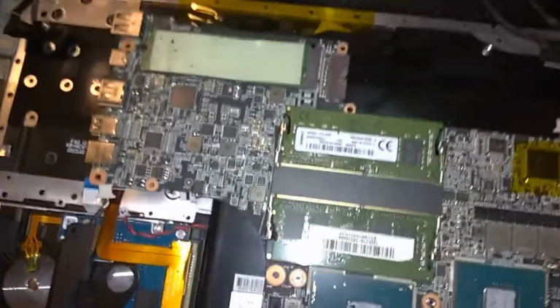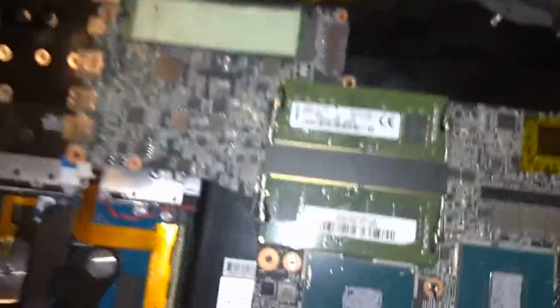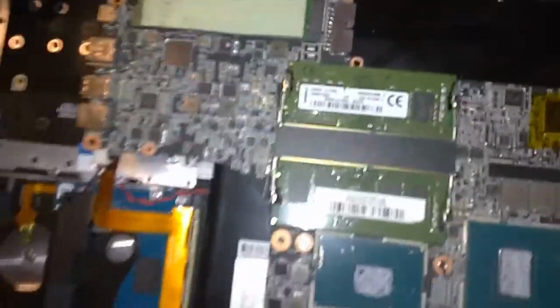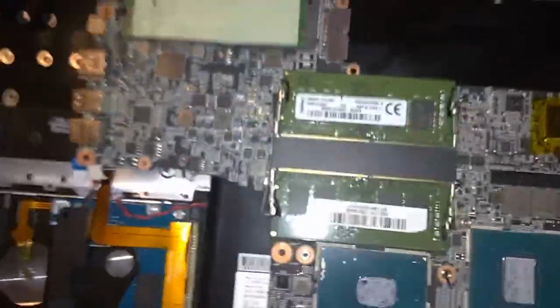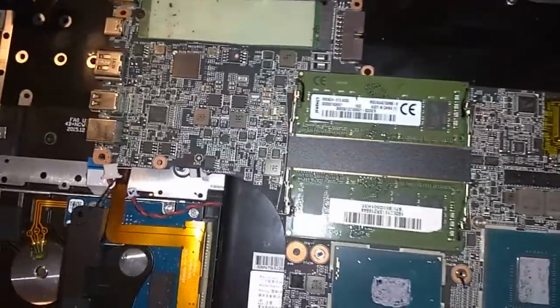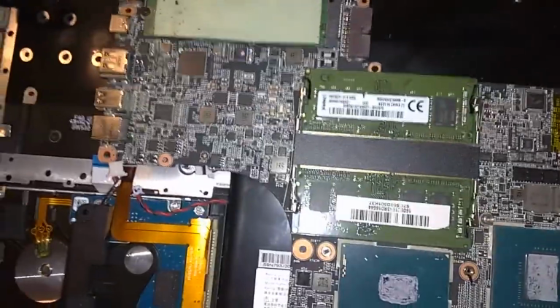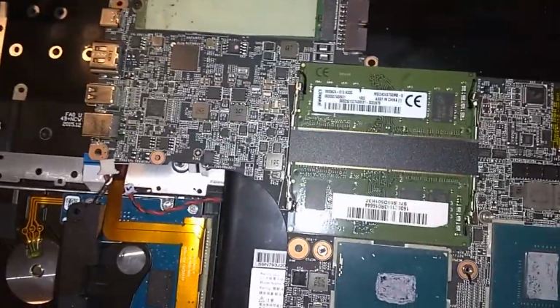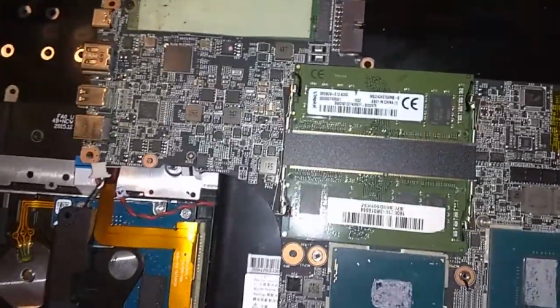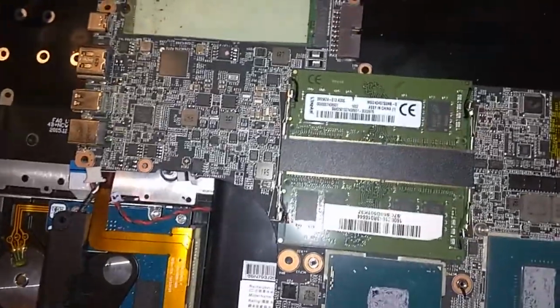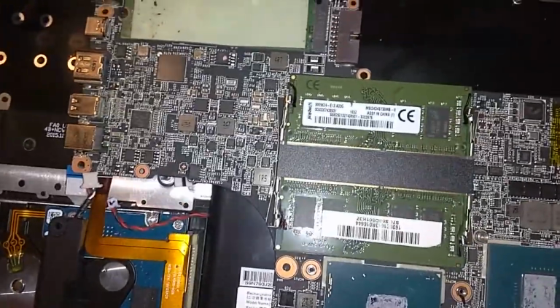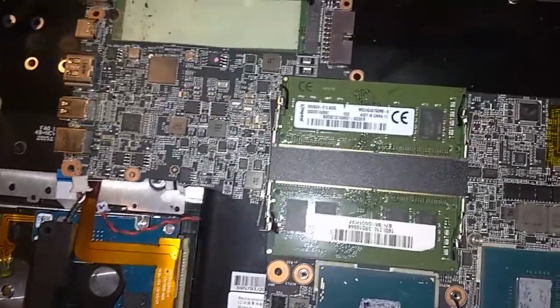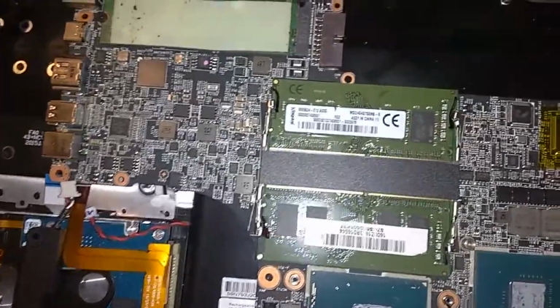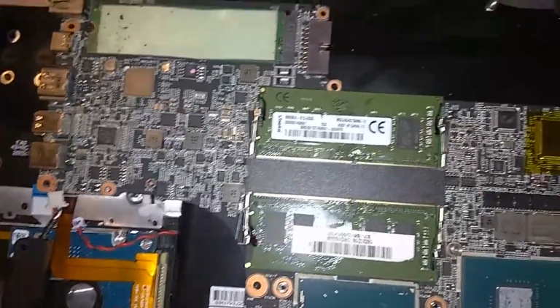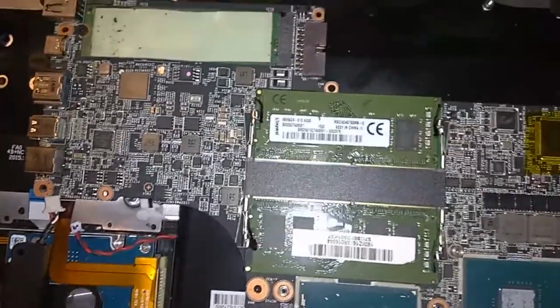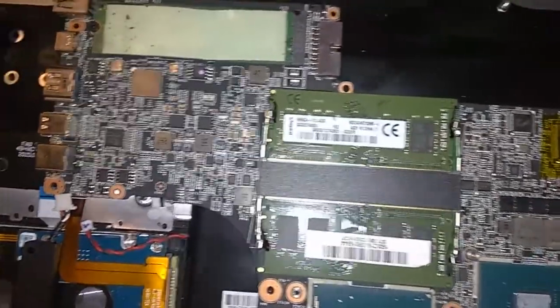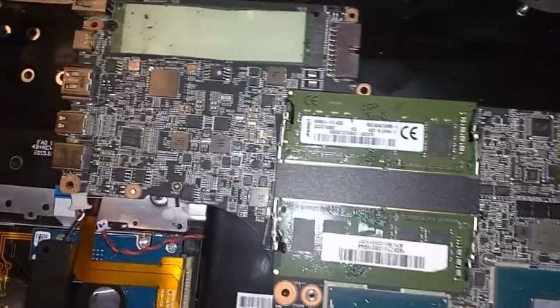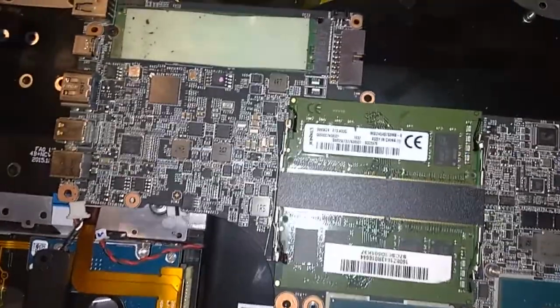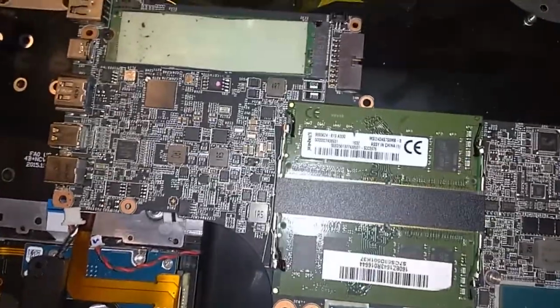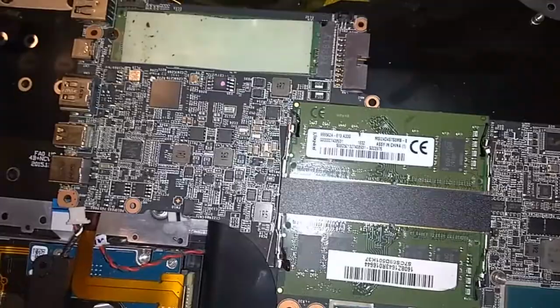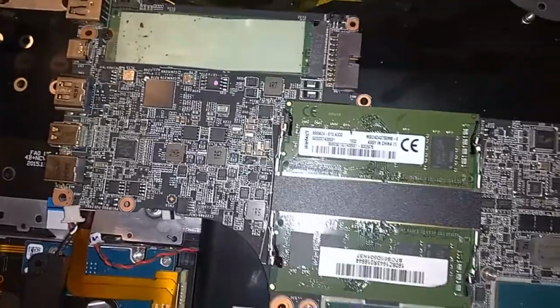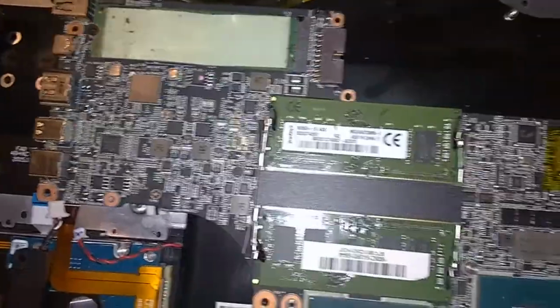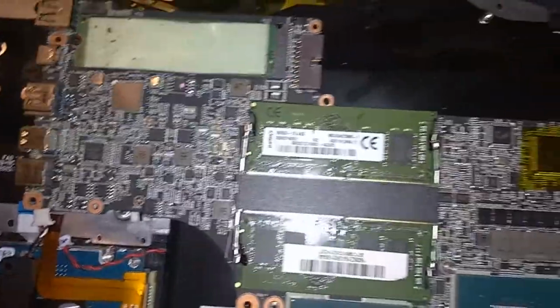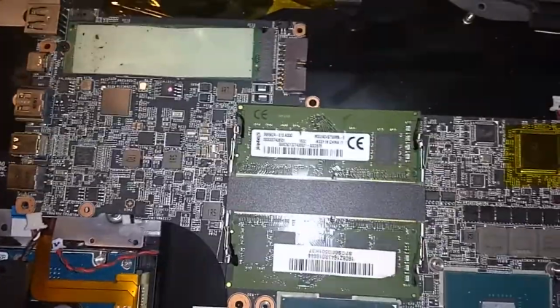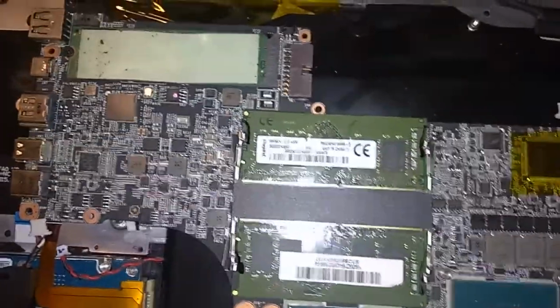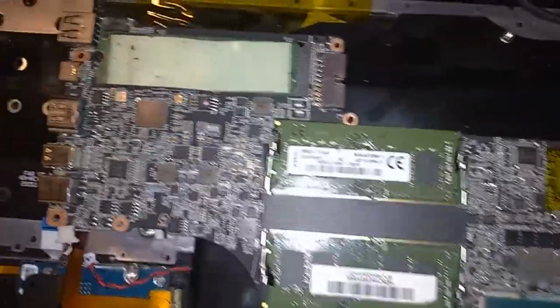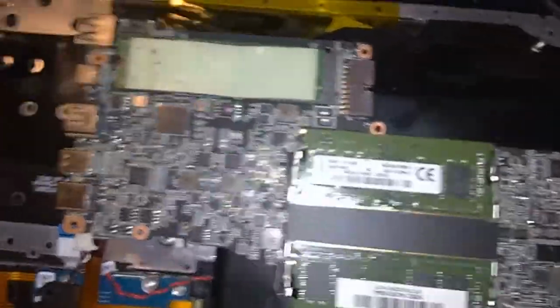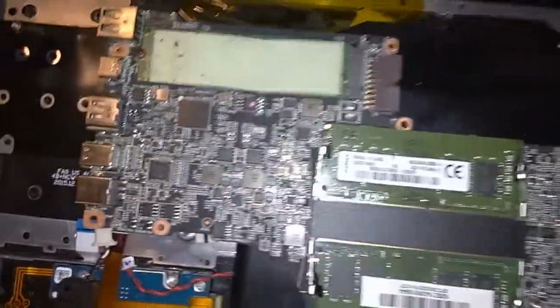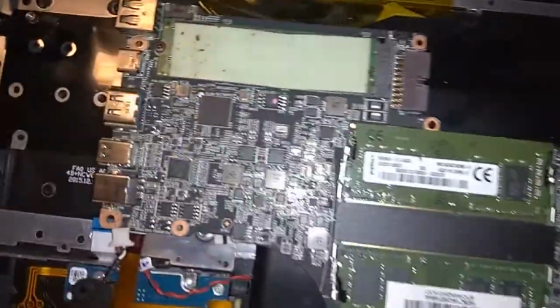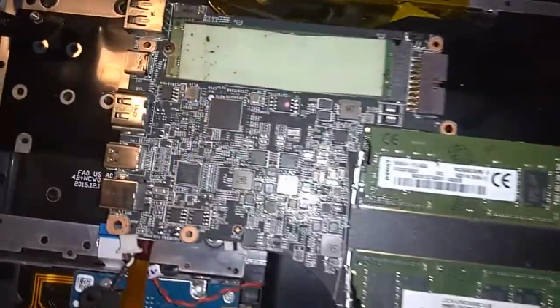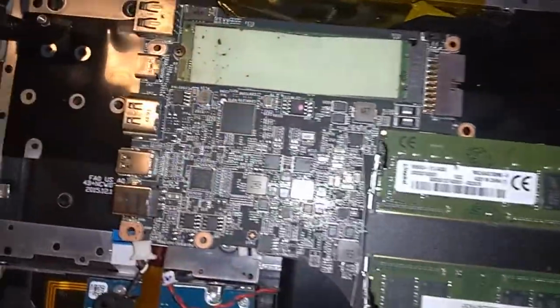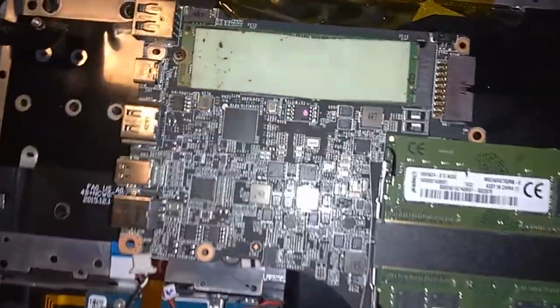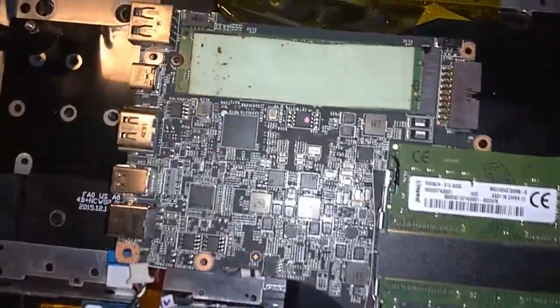Finally got it down to the motherboard. I didn't even take that long either — it was kind of easy. Easier than I thought.